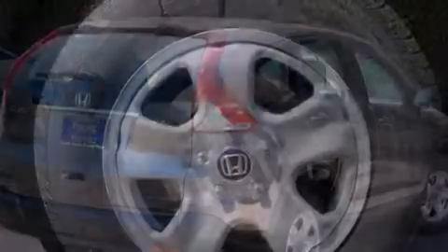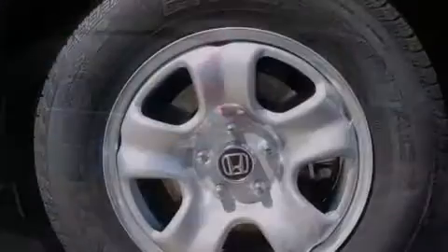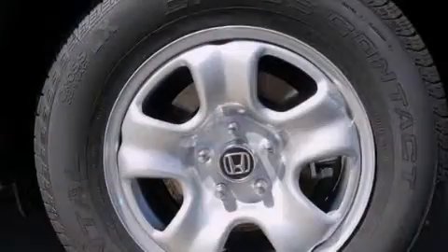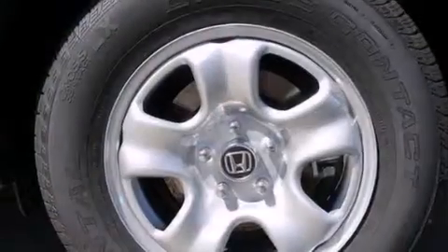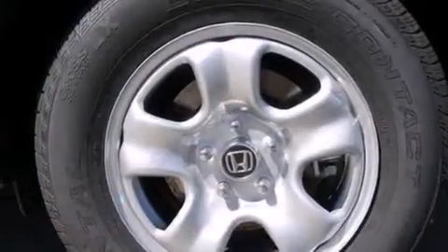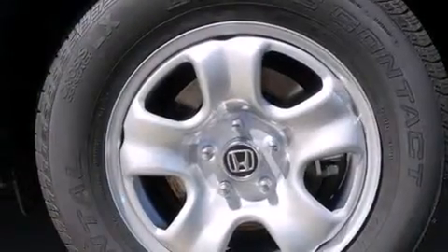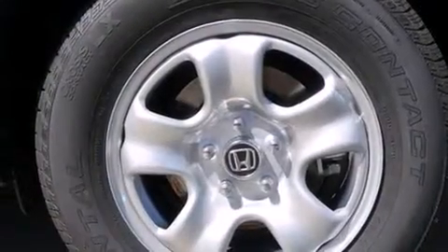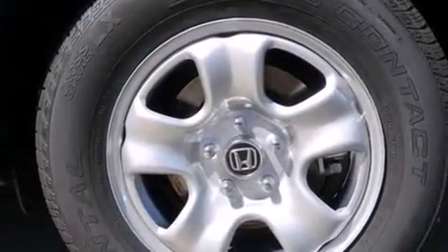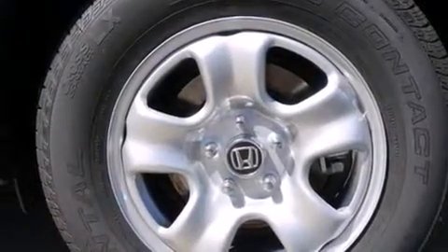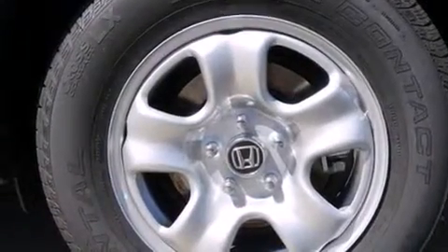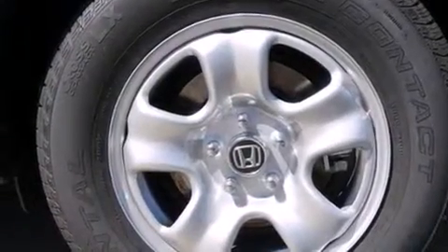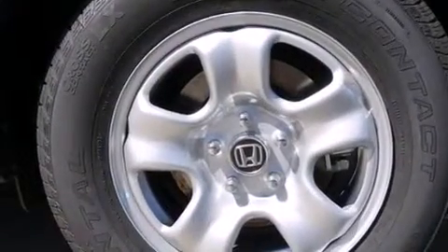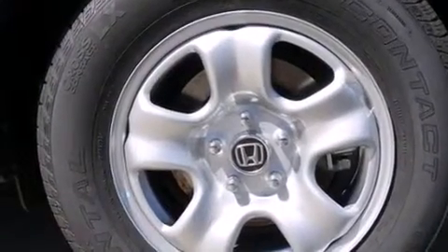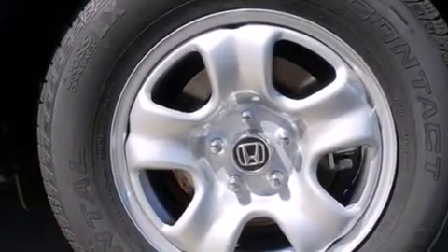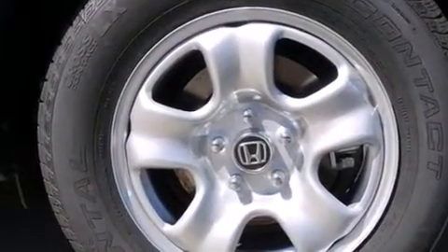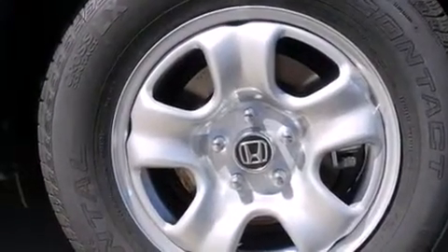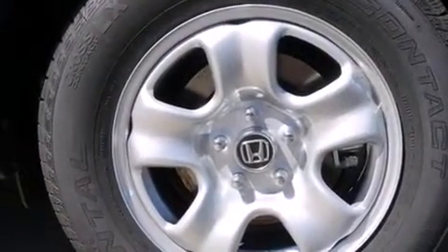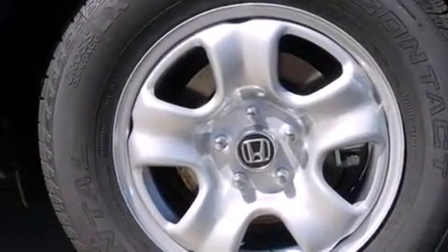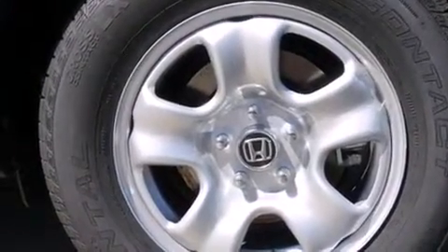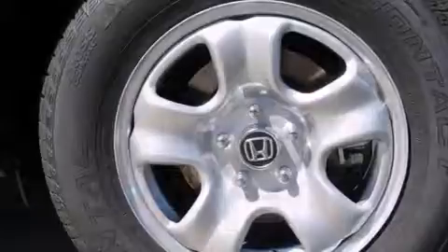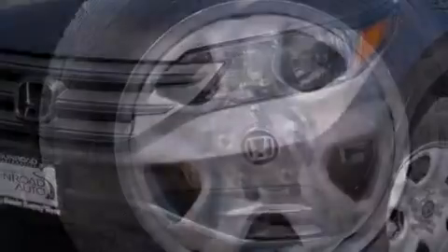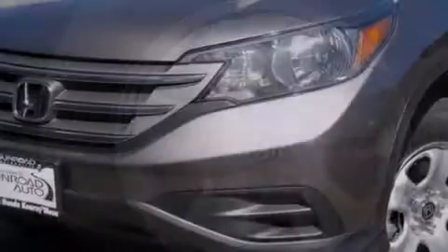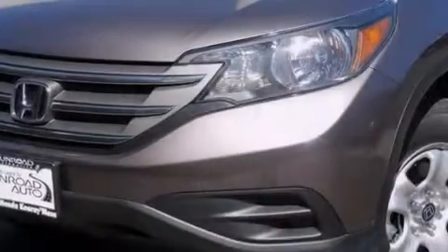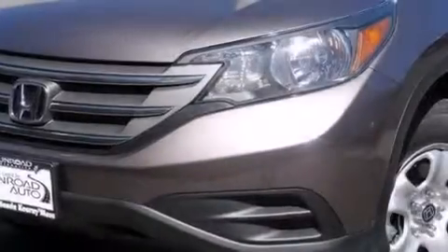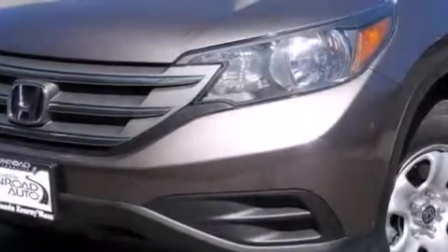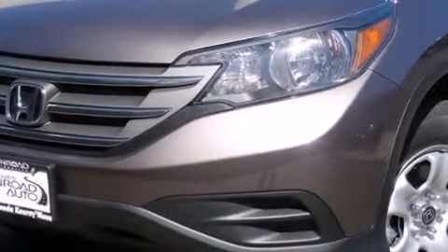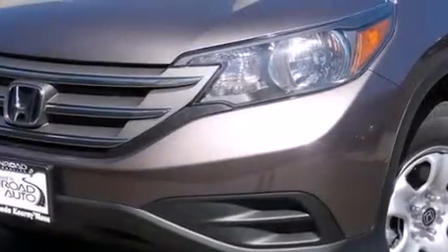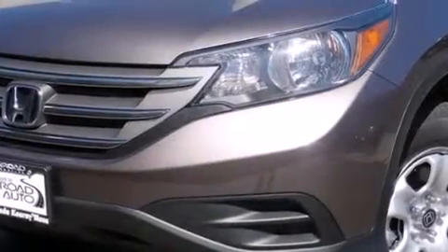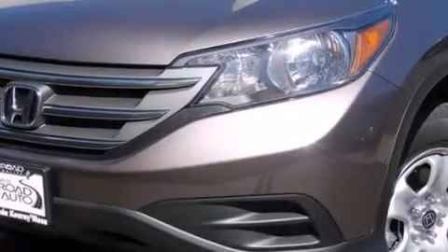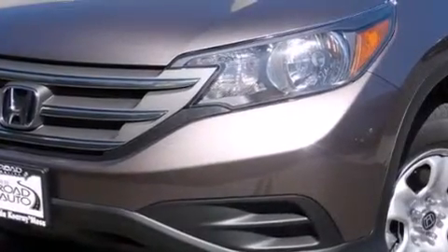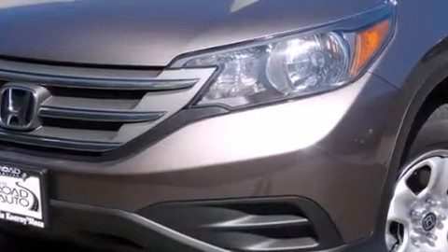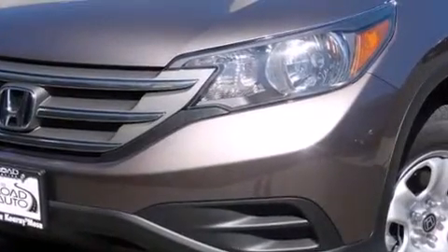Additional features include full power accessories, a rear window defroster, an anti-lock braking system, a chrome grille, and air conditioning.